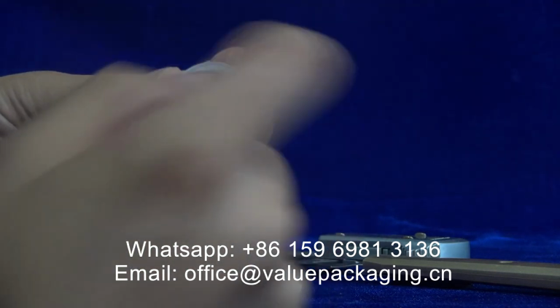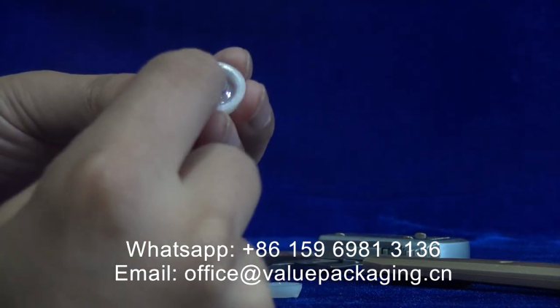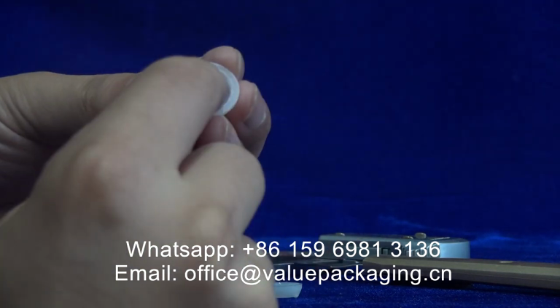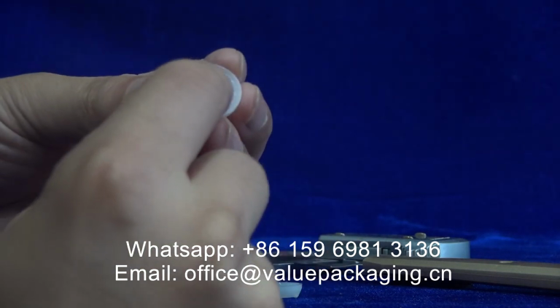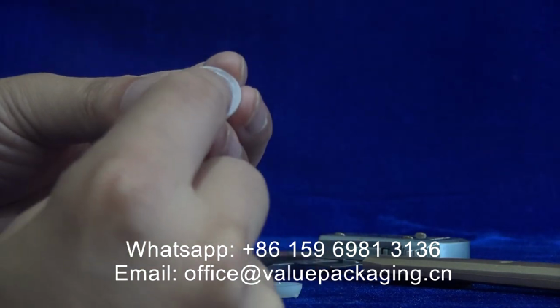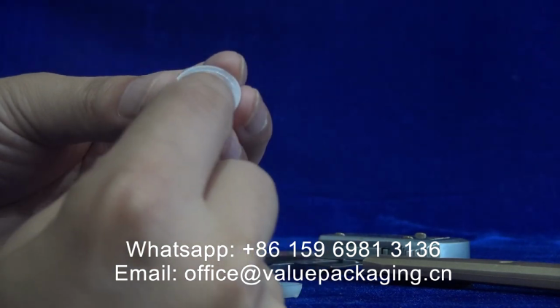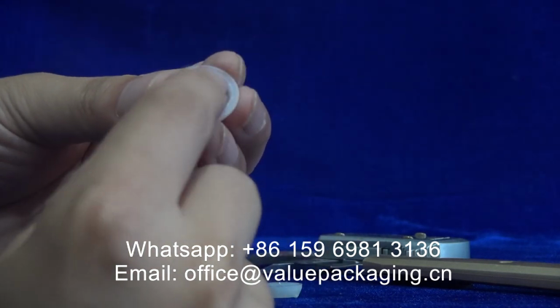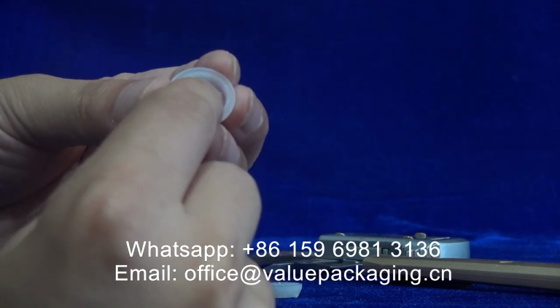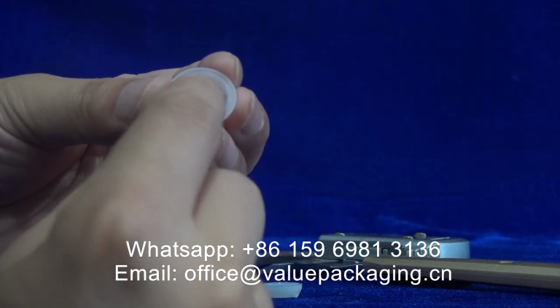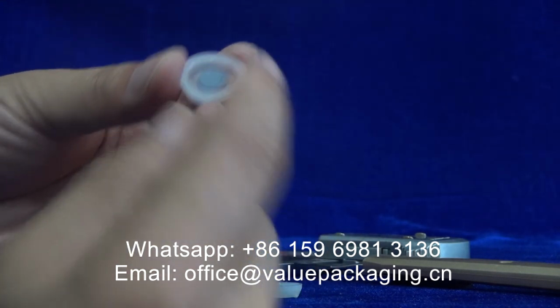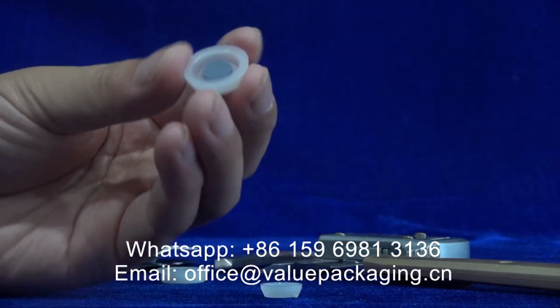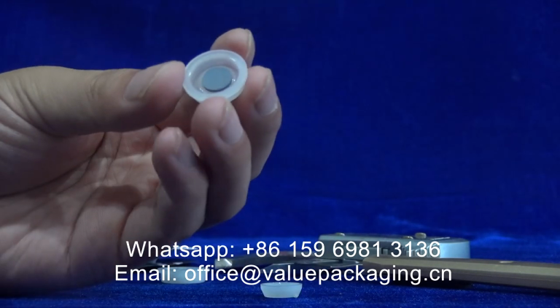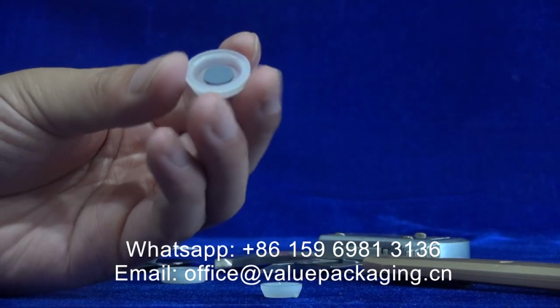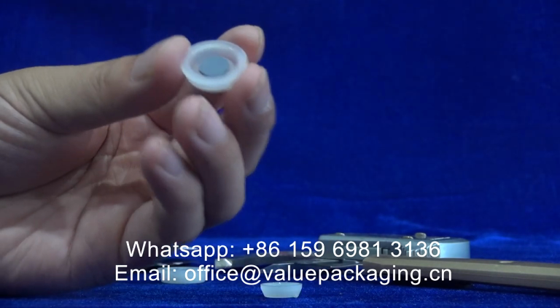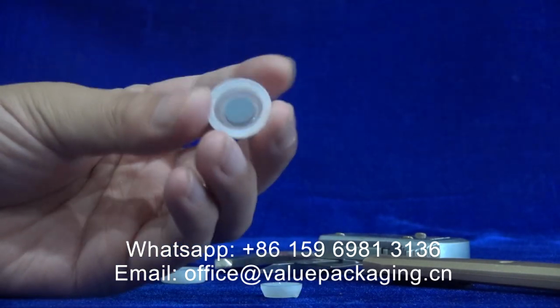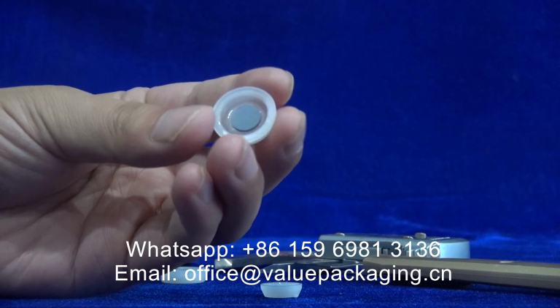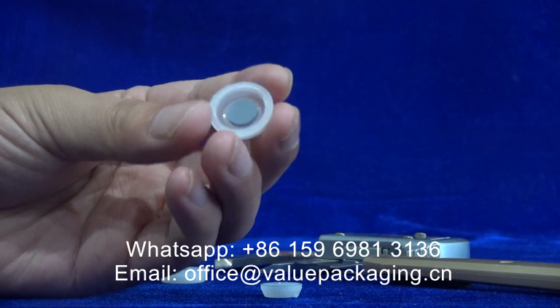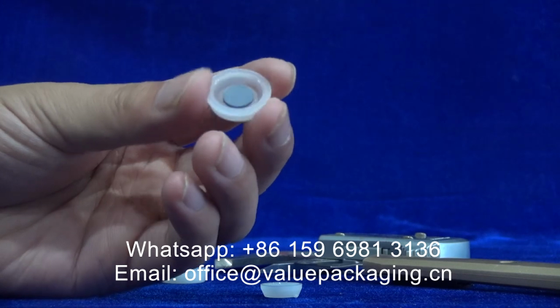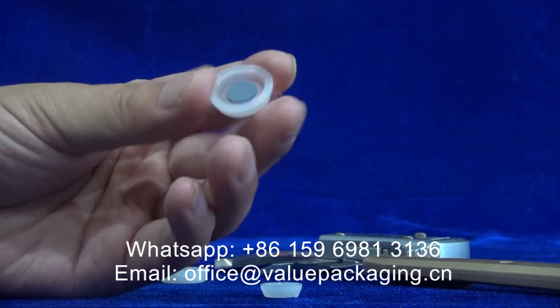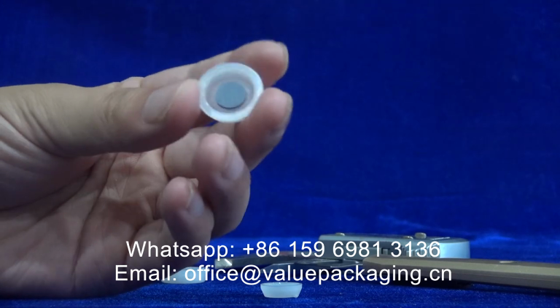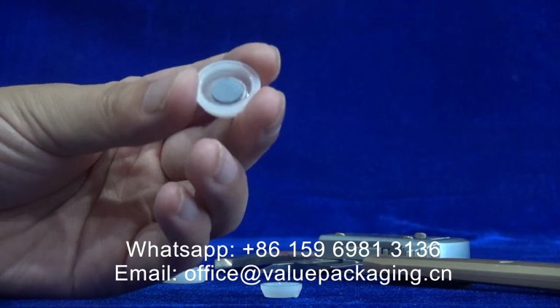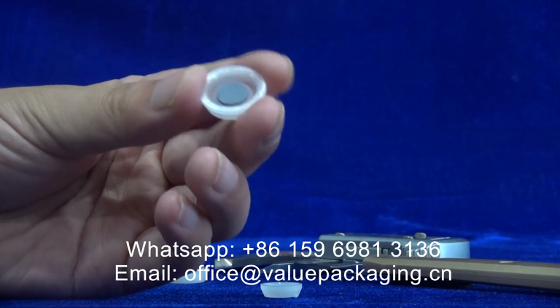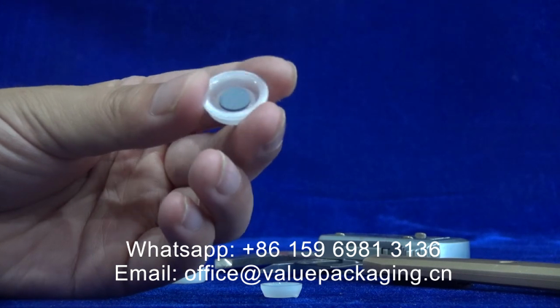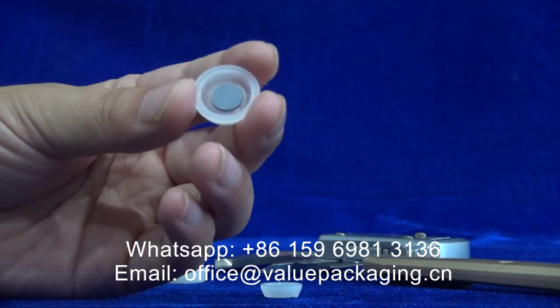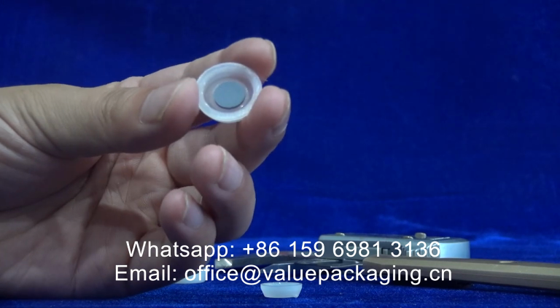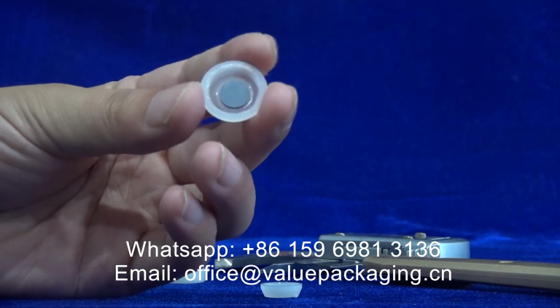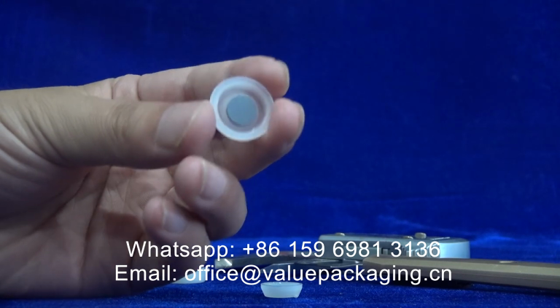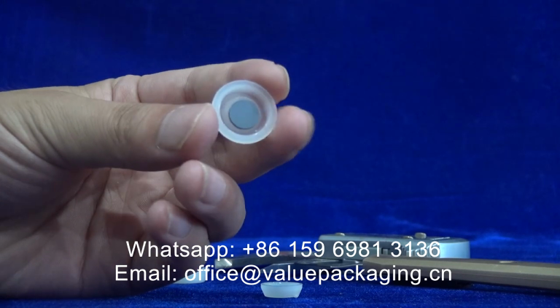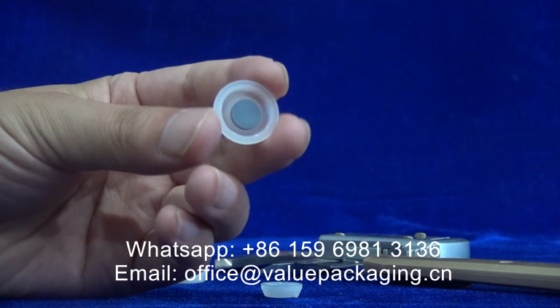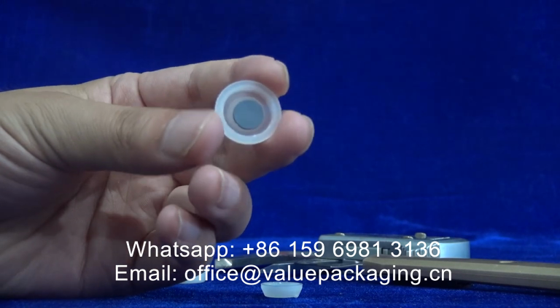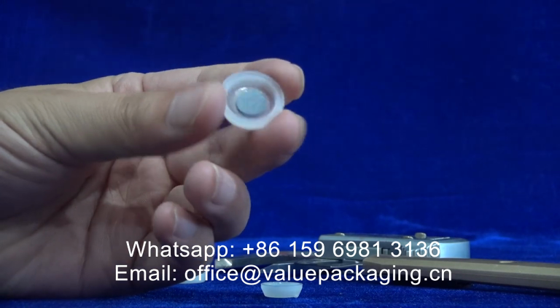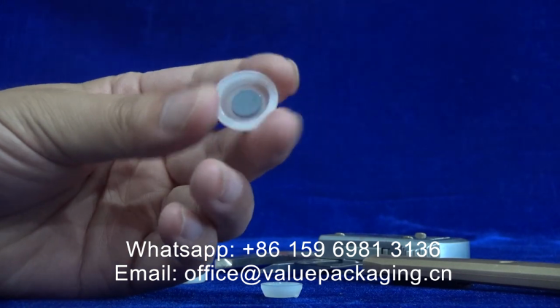The air will come out from the package at a certain pressure.